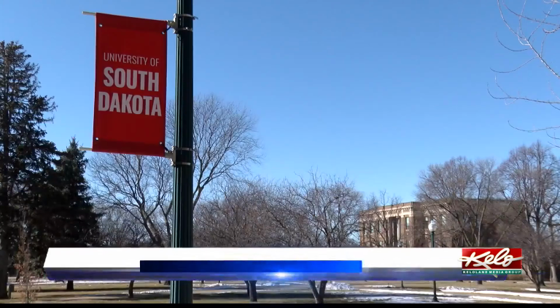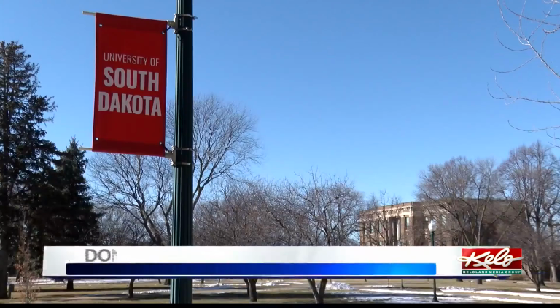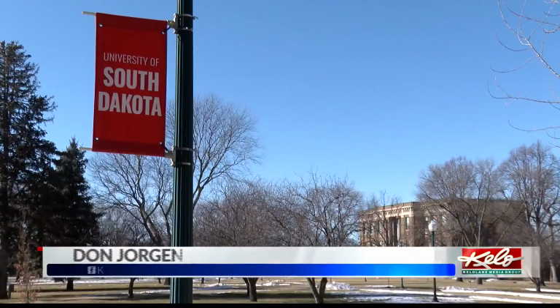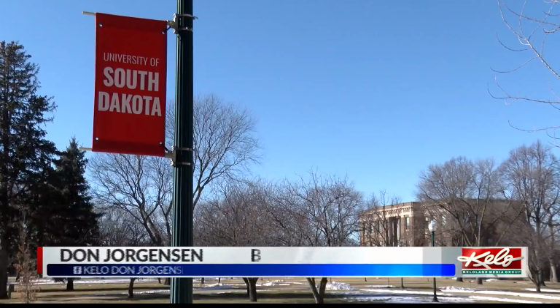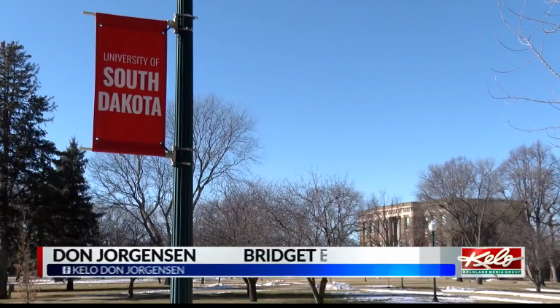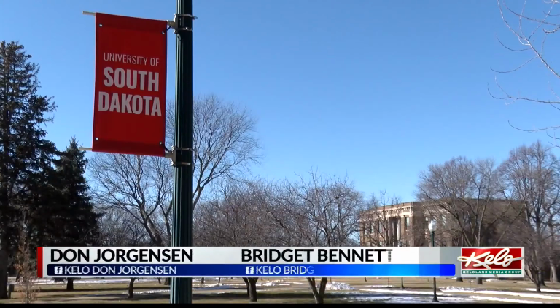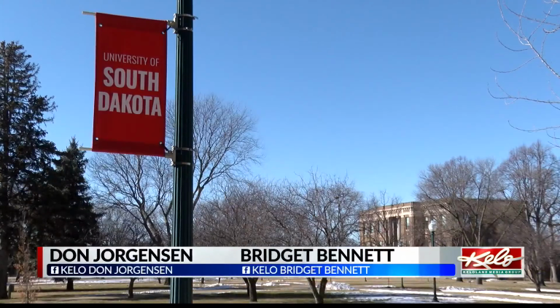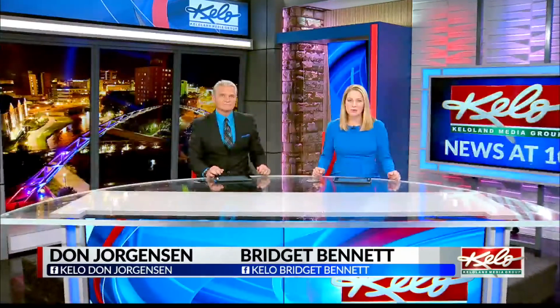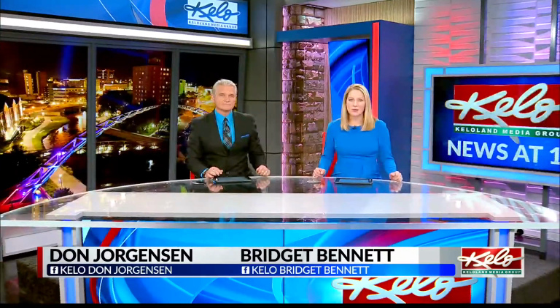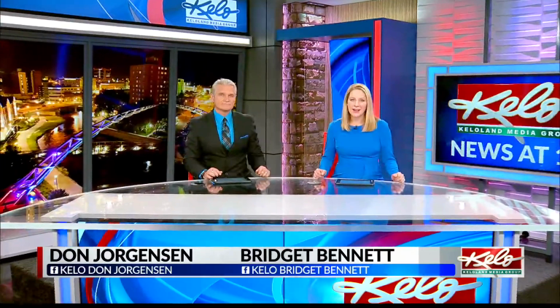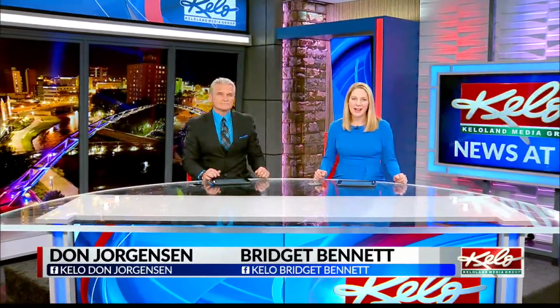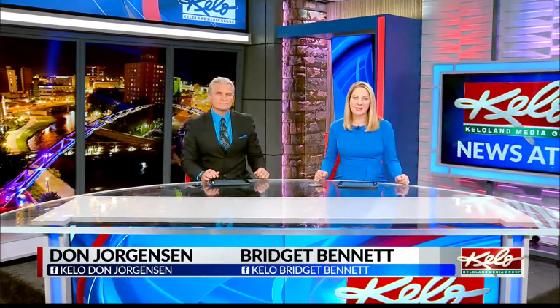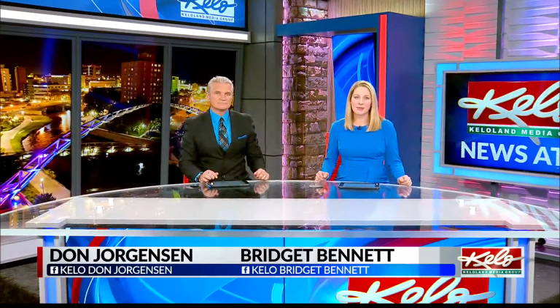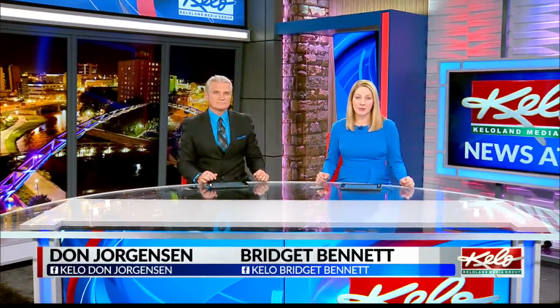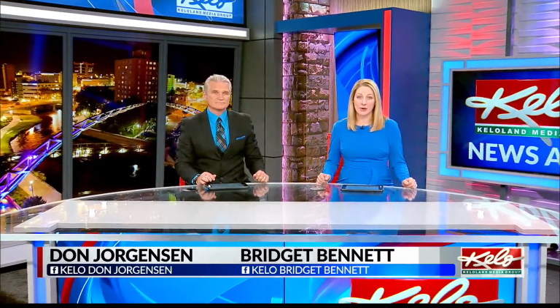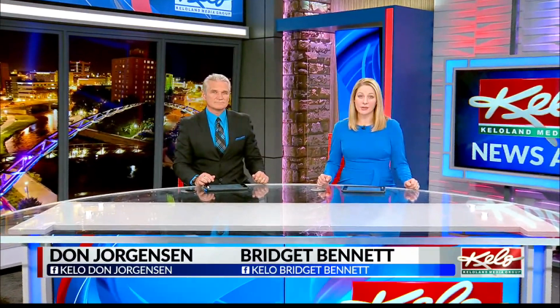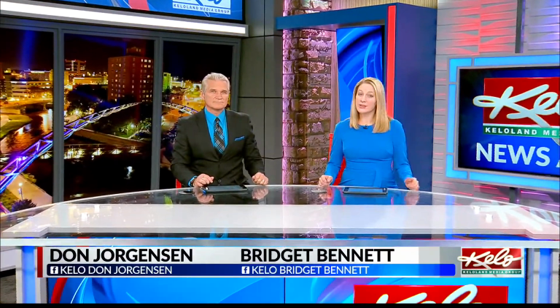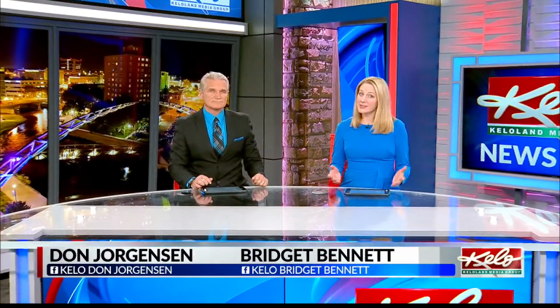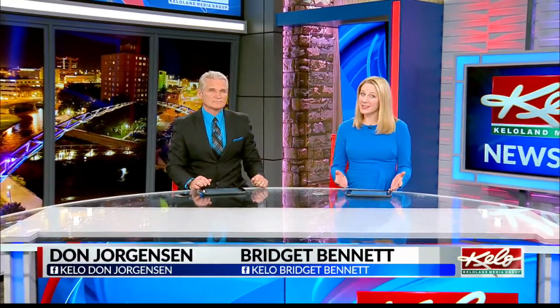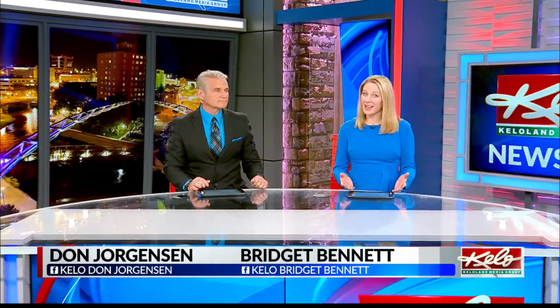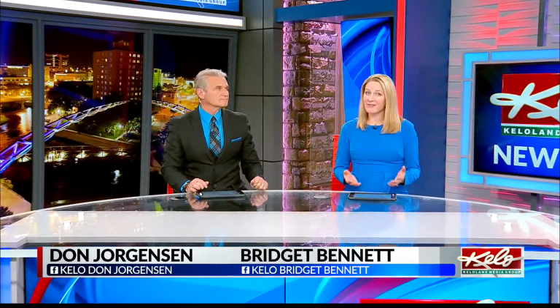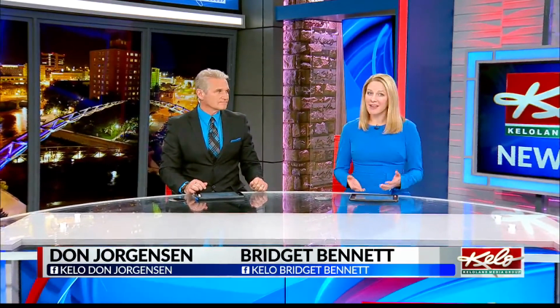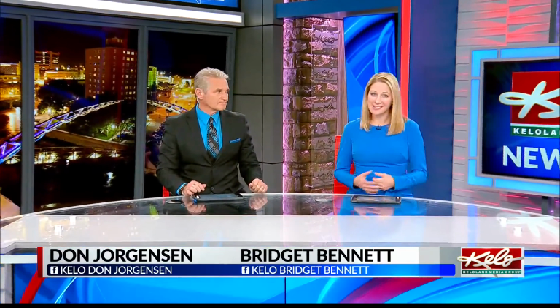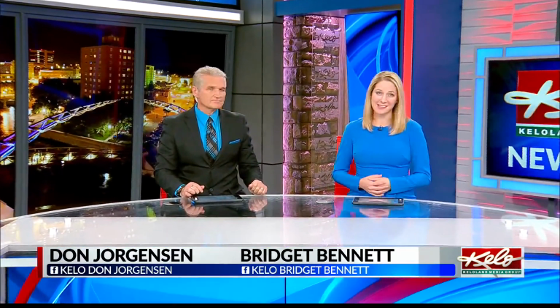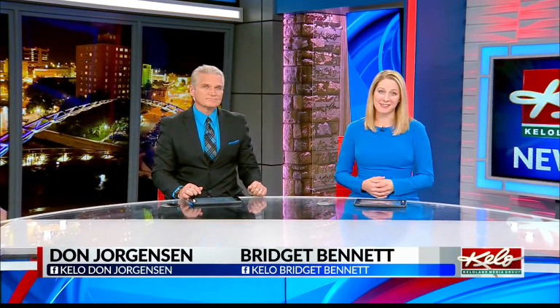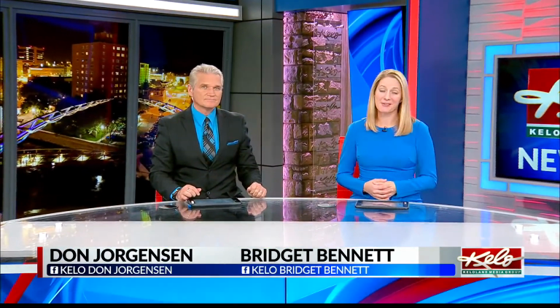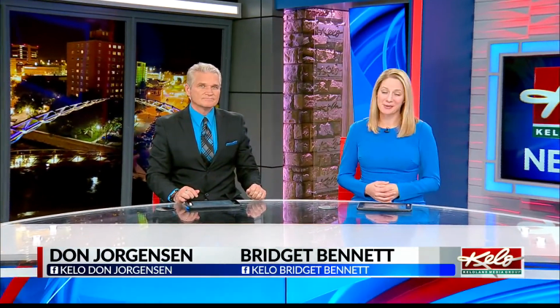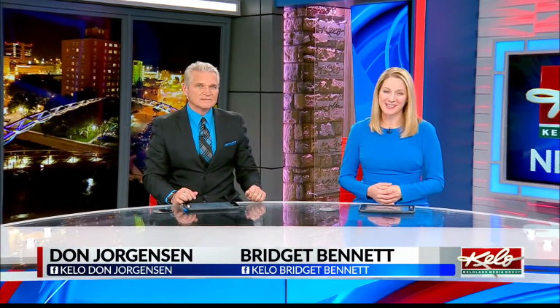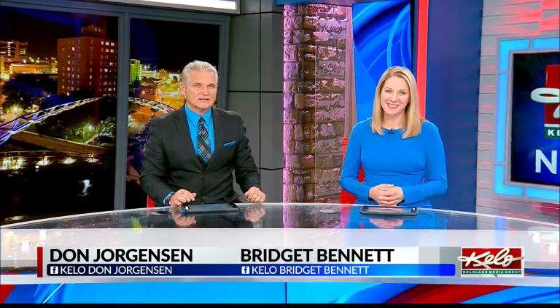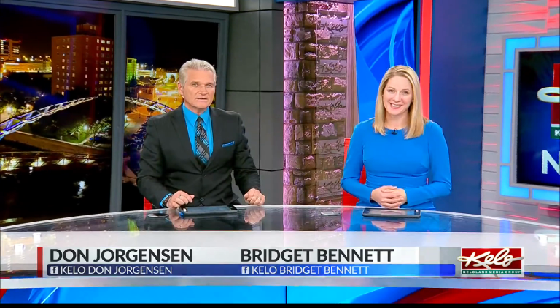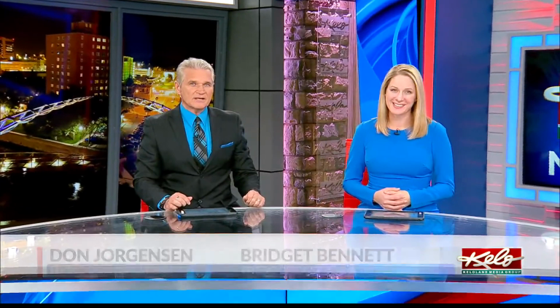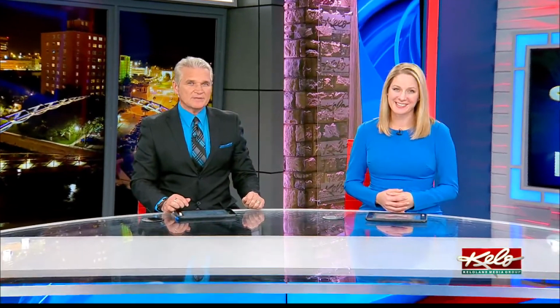One of Sioux Falls' most recognizable landmarks could see a facelift of sorts. On the Nightbeat,